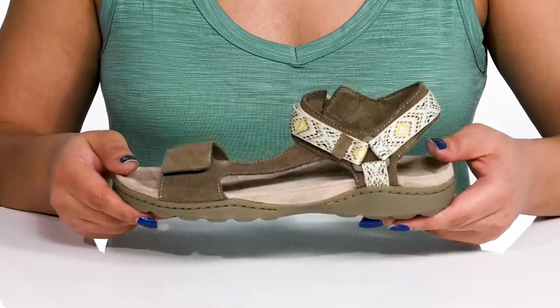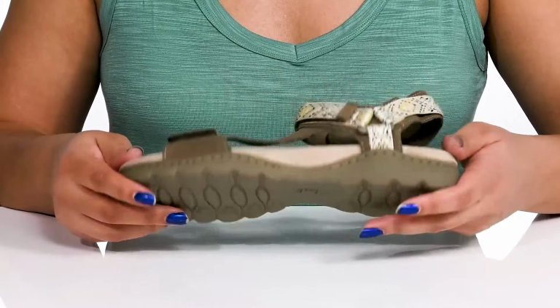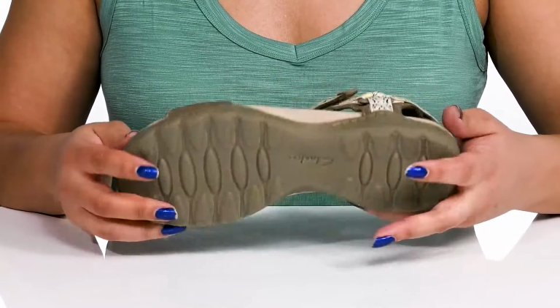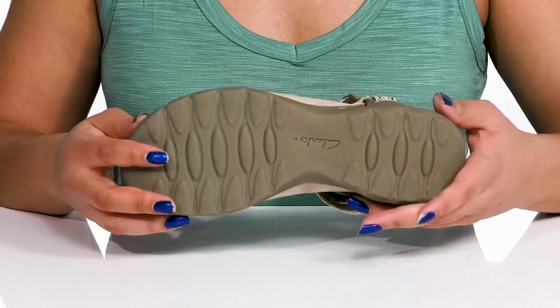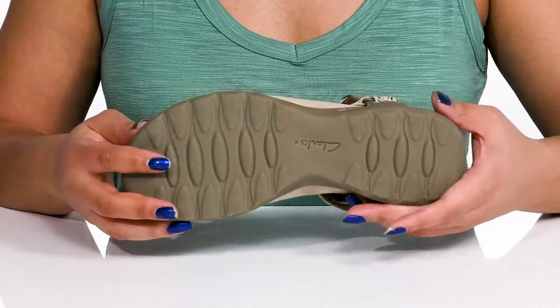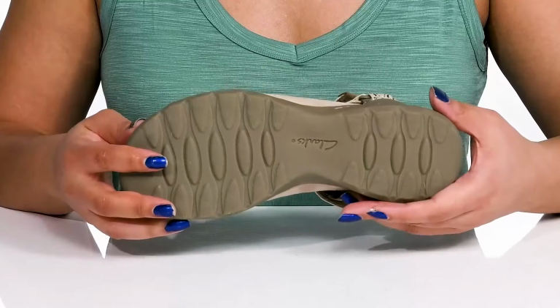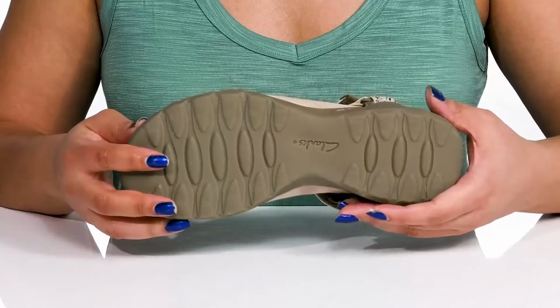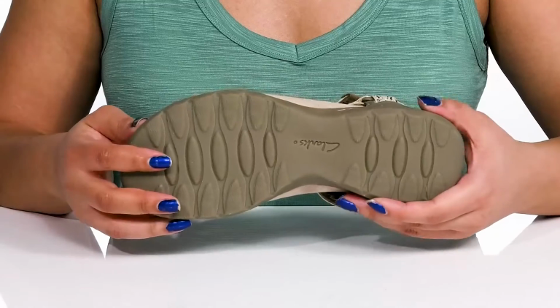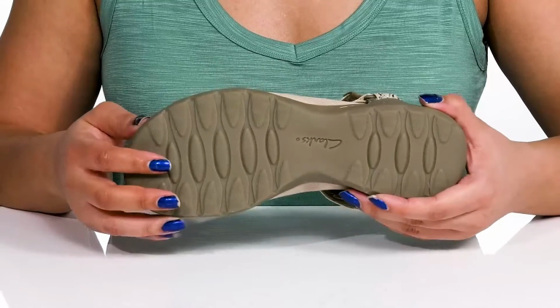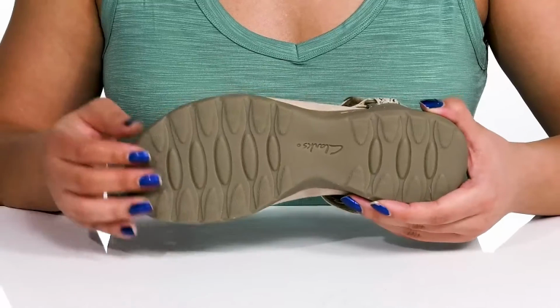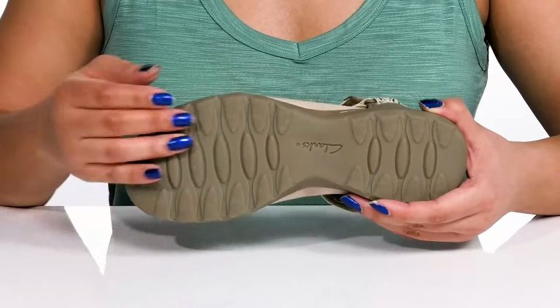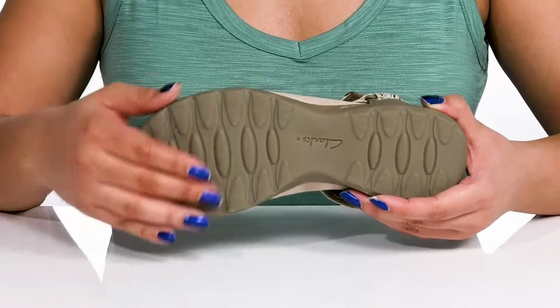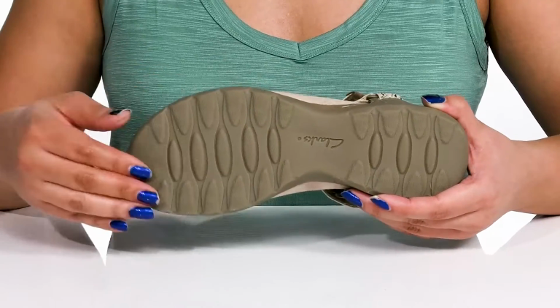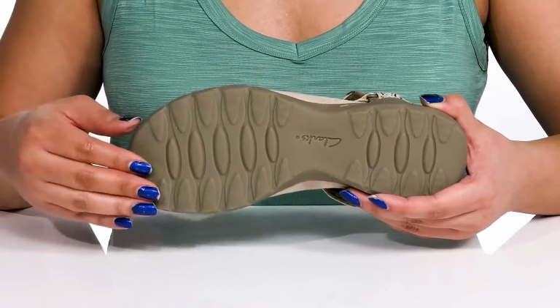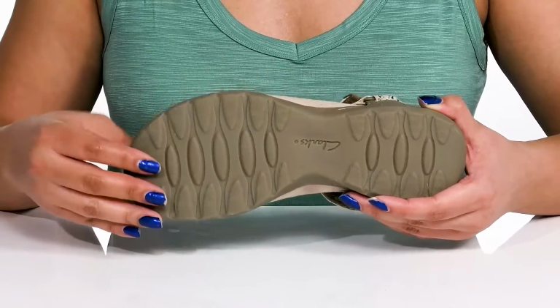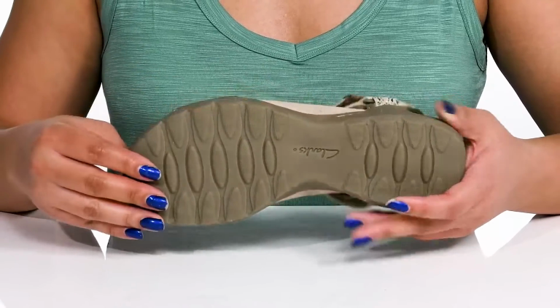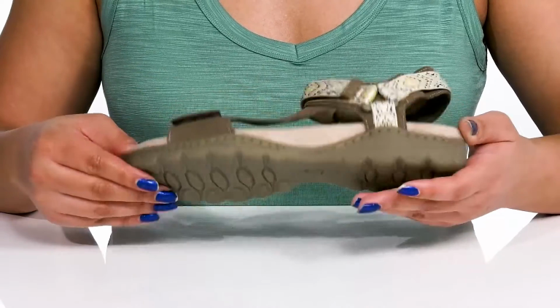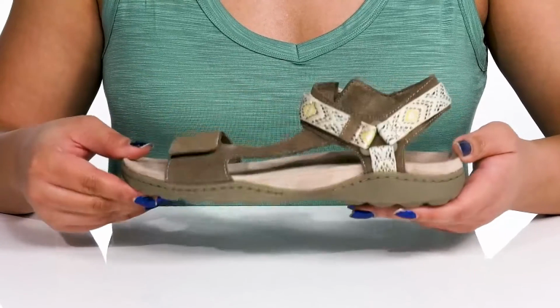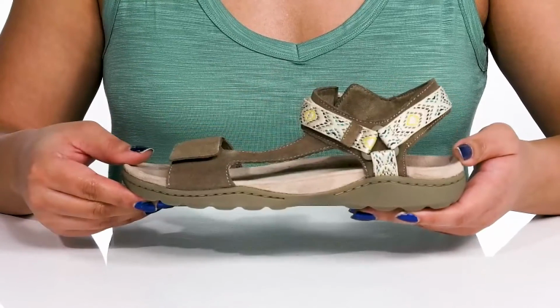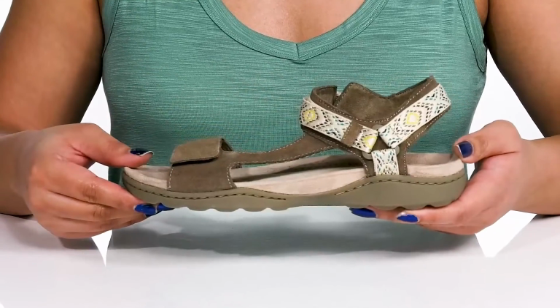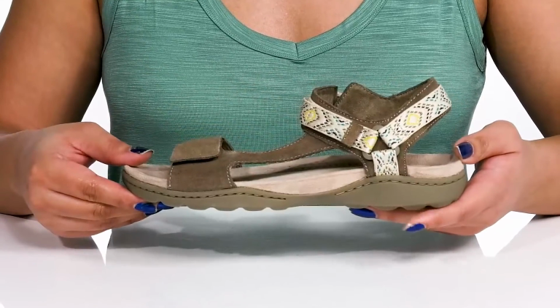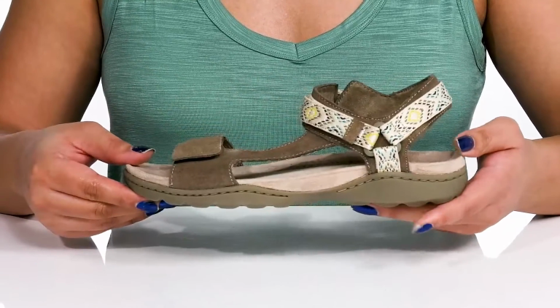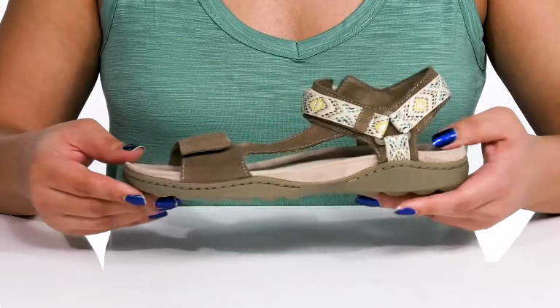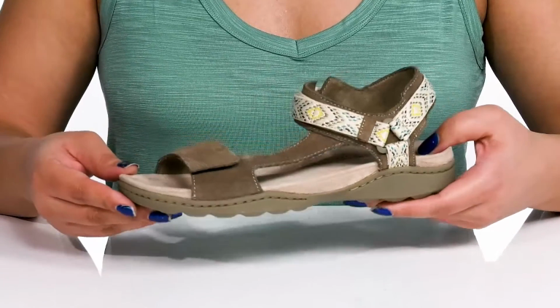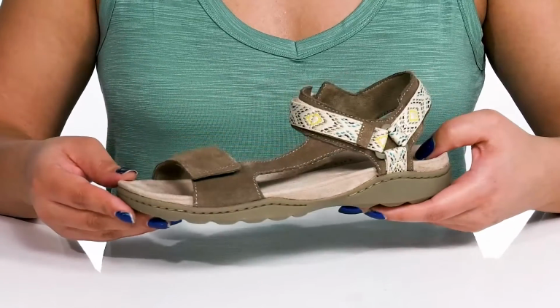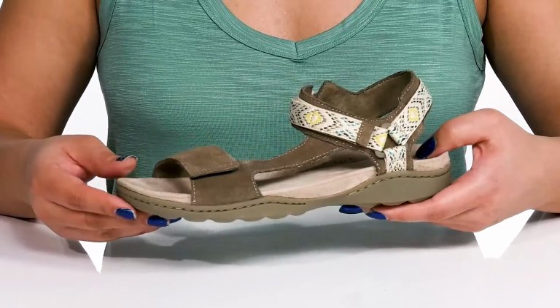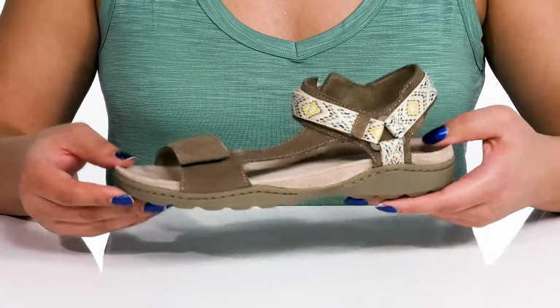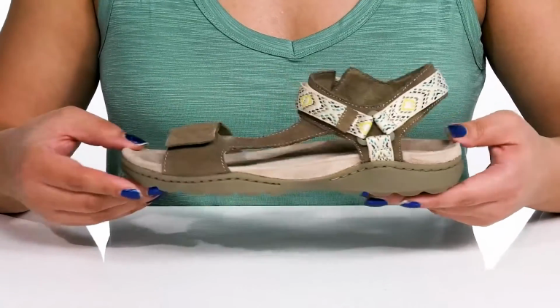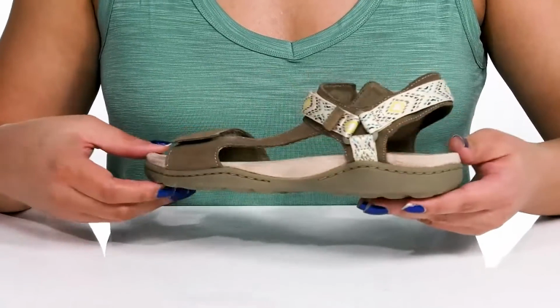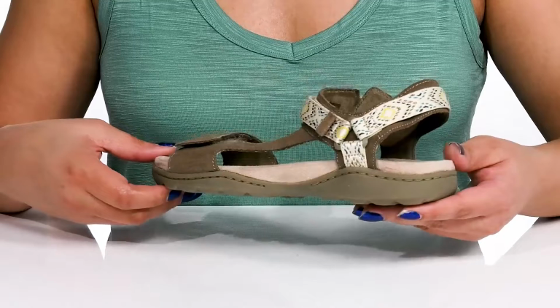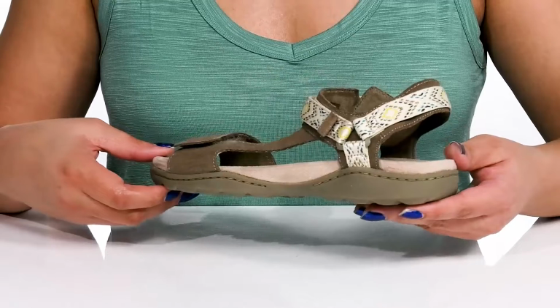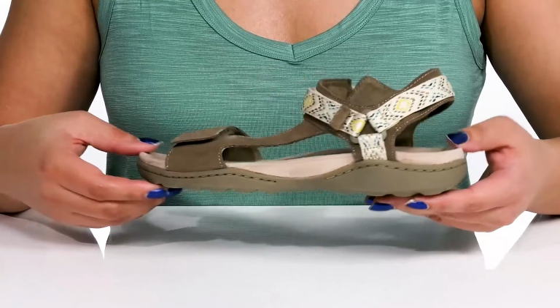It's all on top of a durable rubber outsole that is grippy to keep you stable. Wear these with your favorite pair of denim.